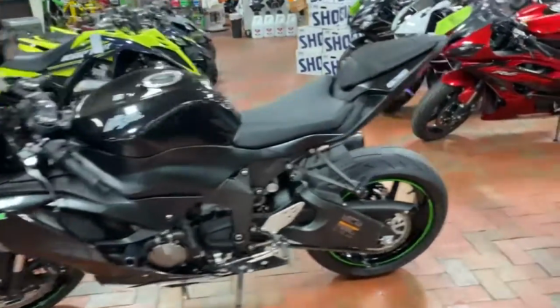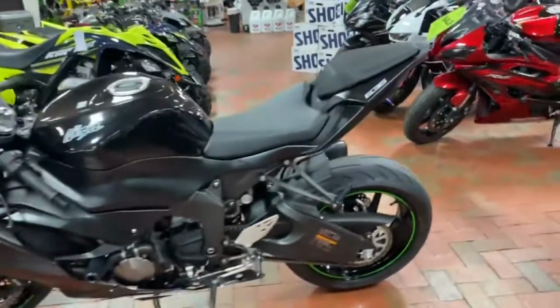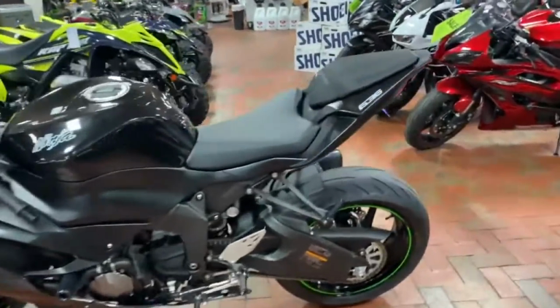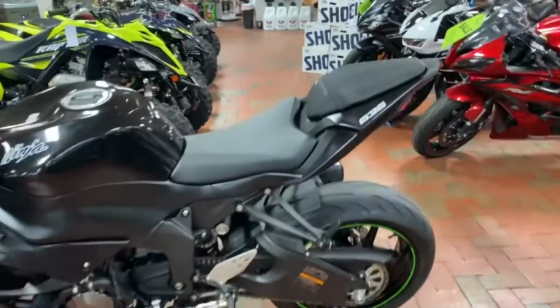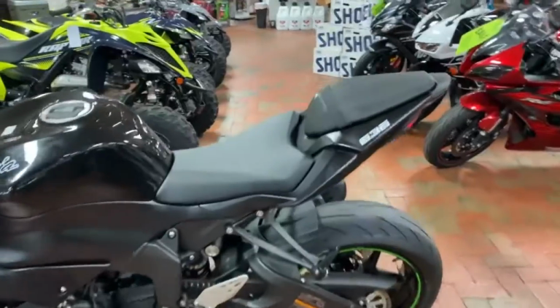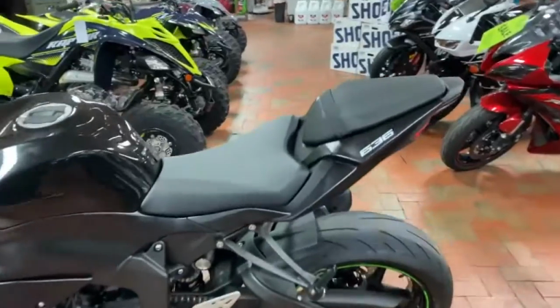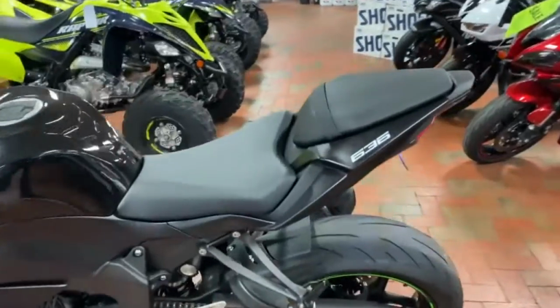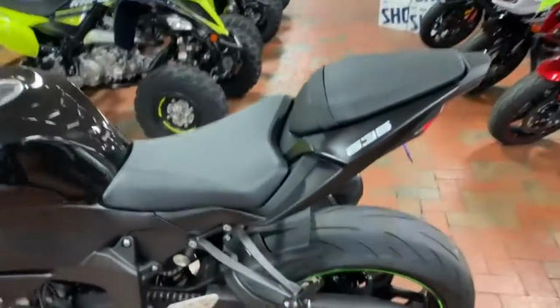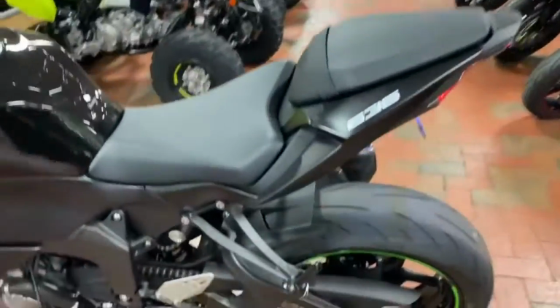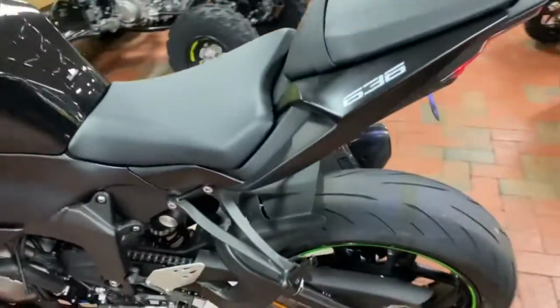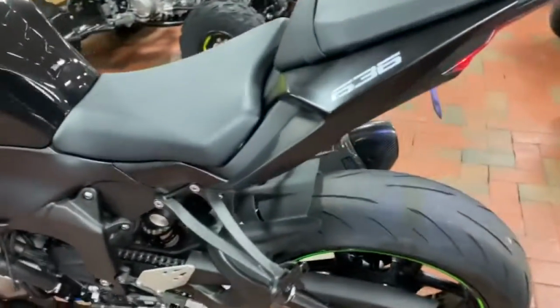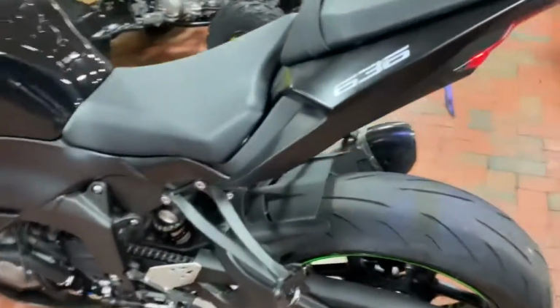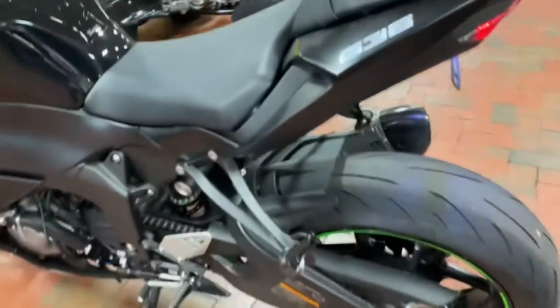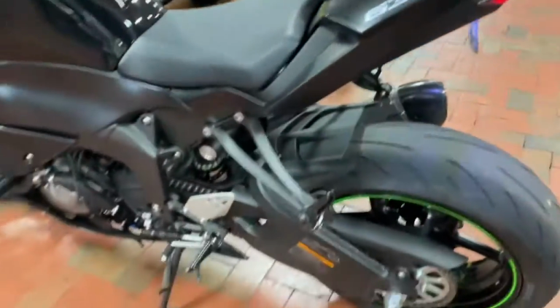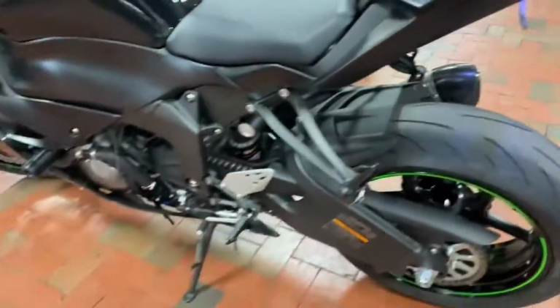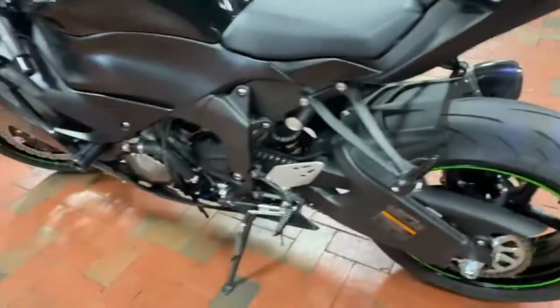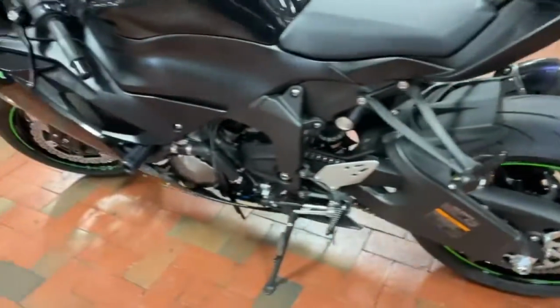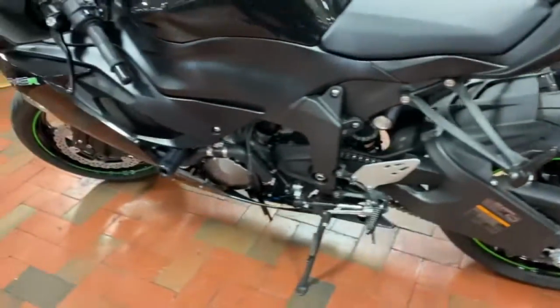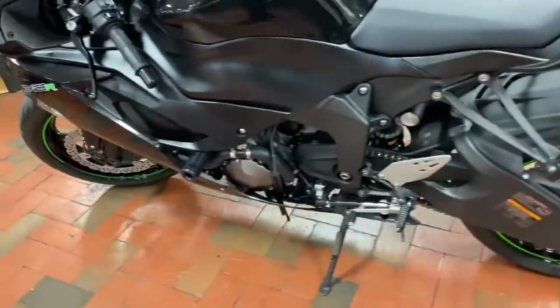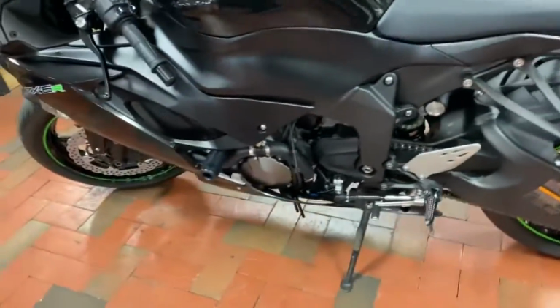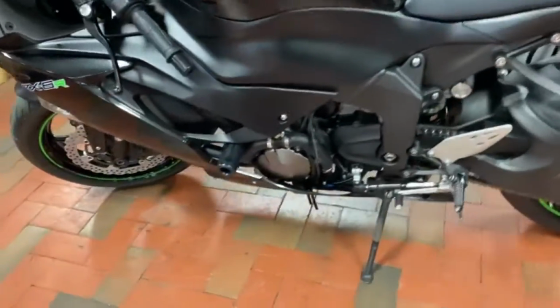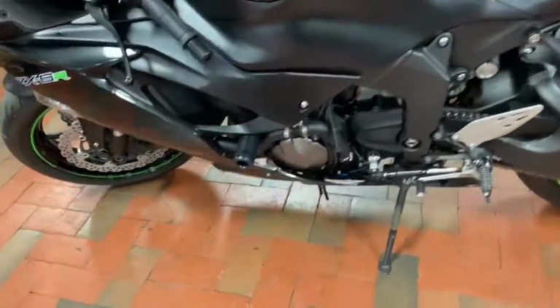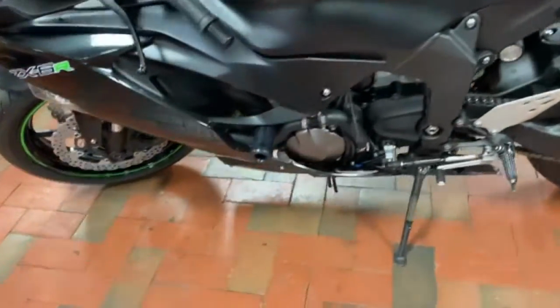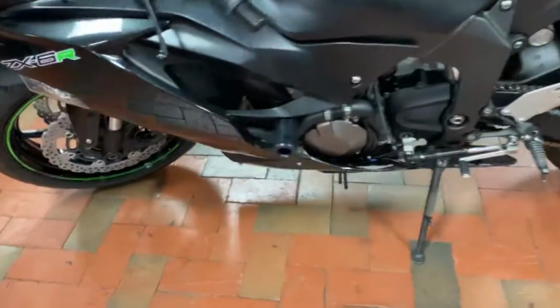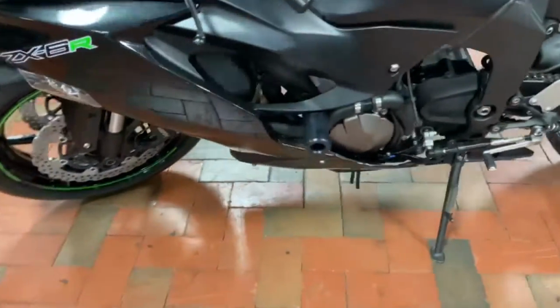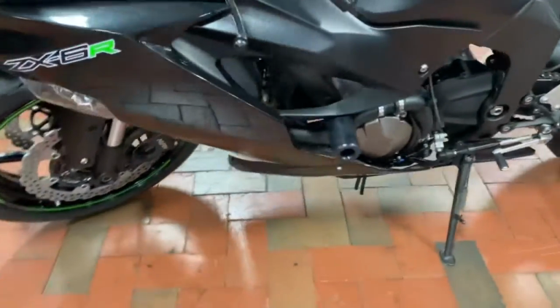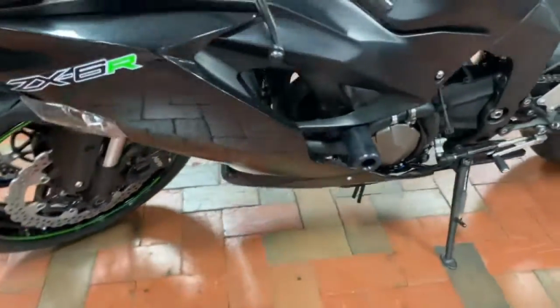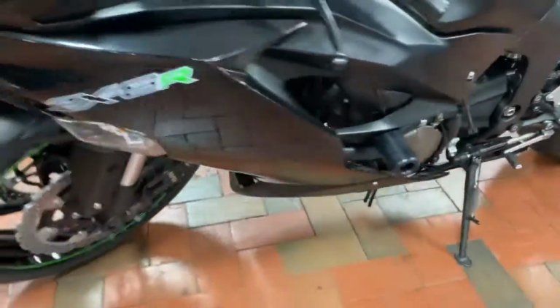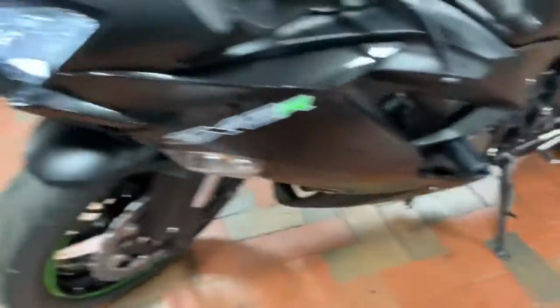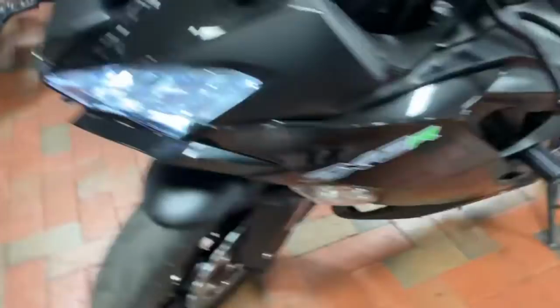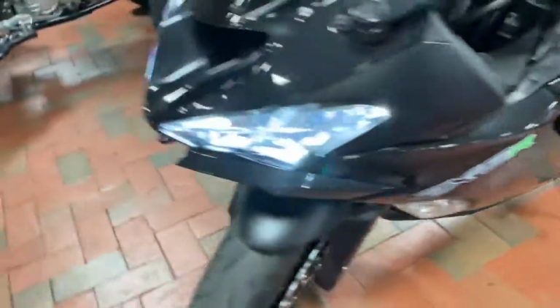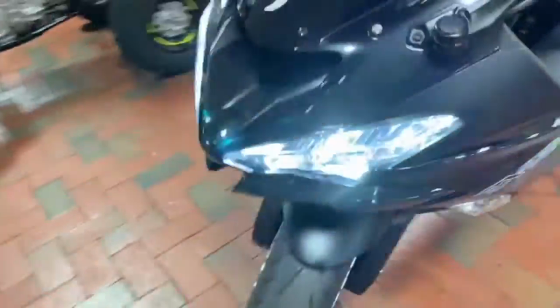Got a comfortable seat for you and a passenger. Got knee-sheen brakes on both sides, and it comes with frame sliders as well.